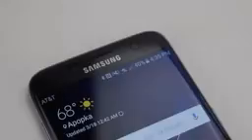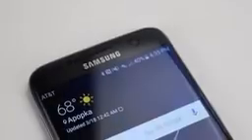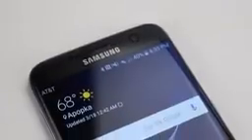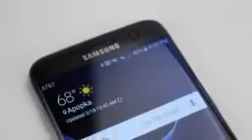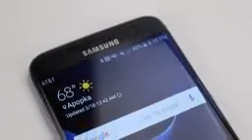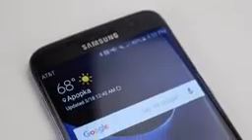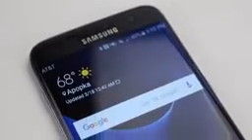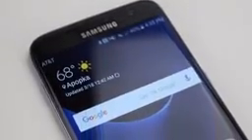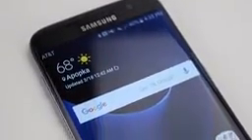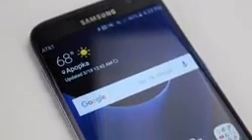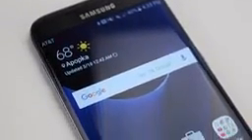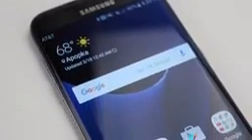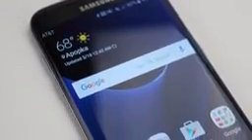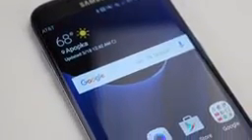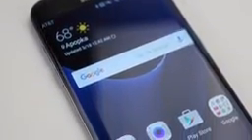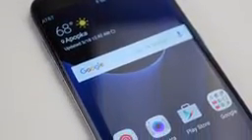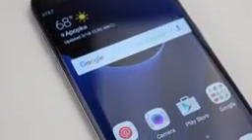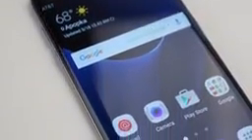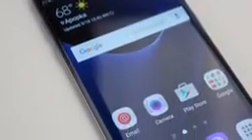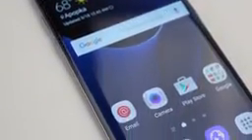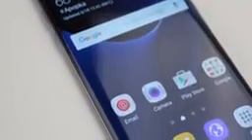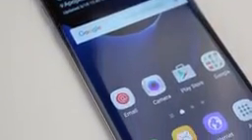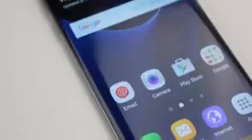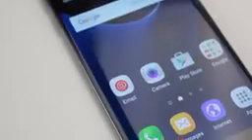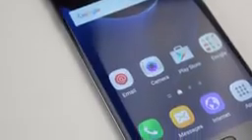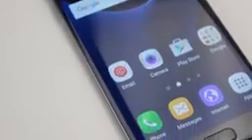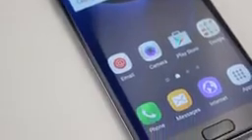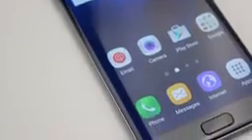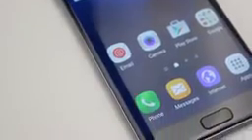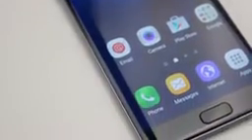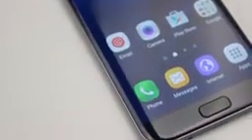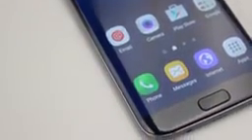Hey everybody, it's Nick from Android Headlines. How well have the last two months treated Samsung's Galaxy S7 Edge? In this video, you're going to find out.